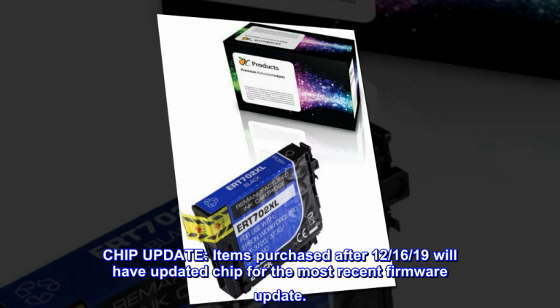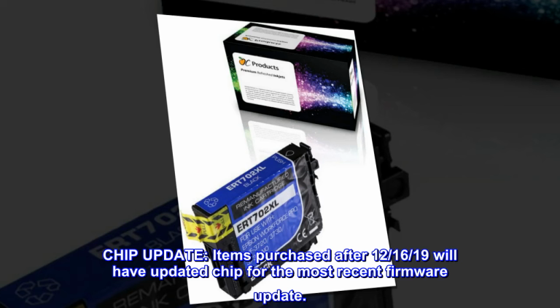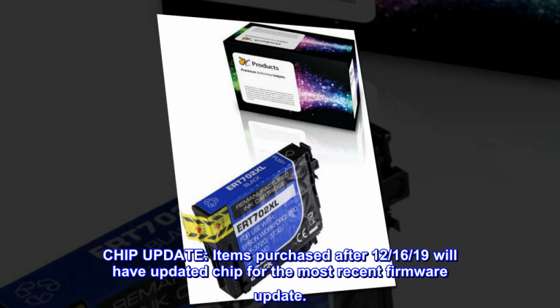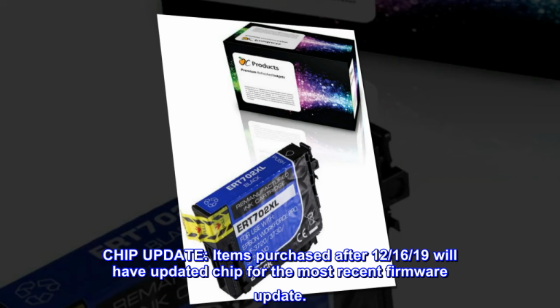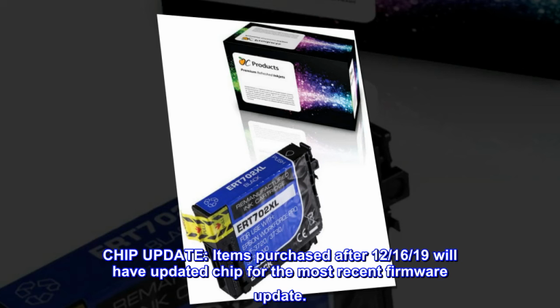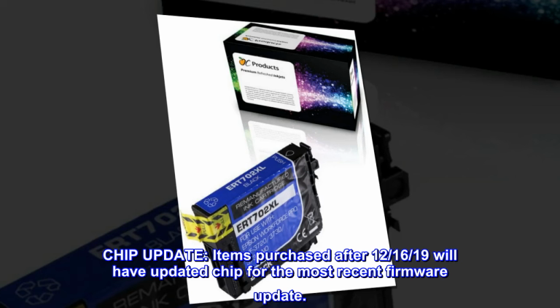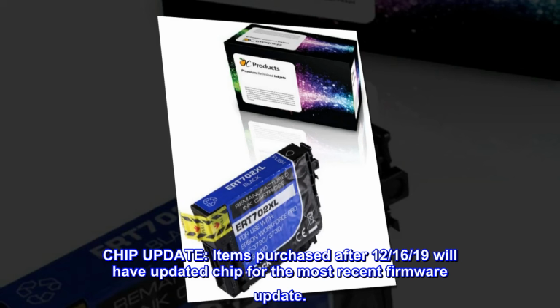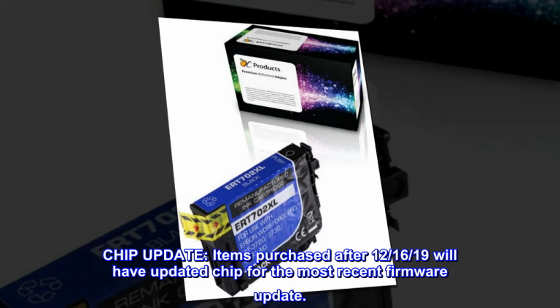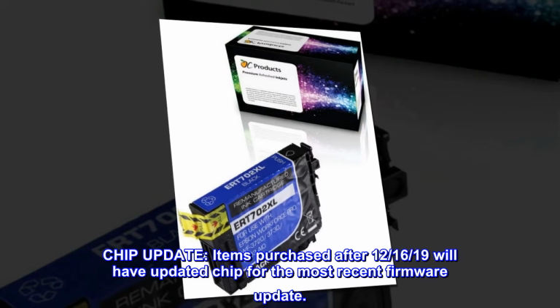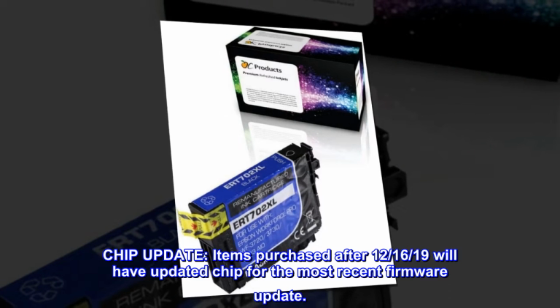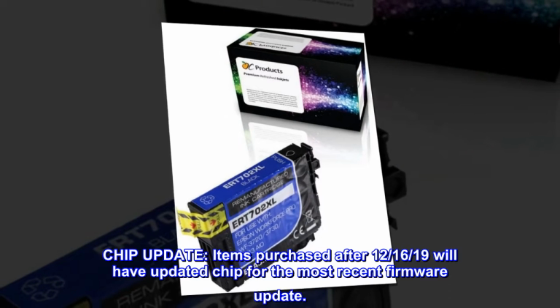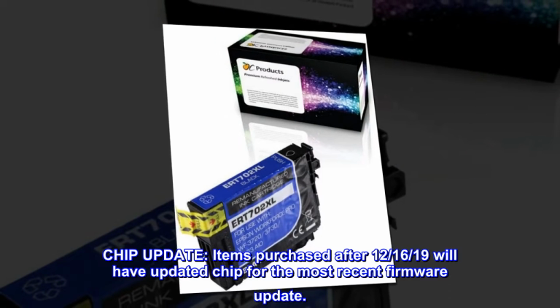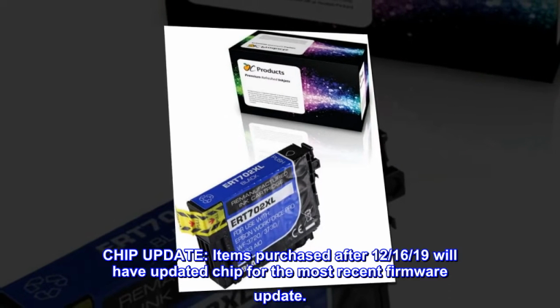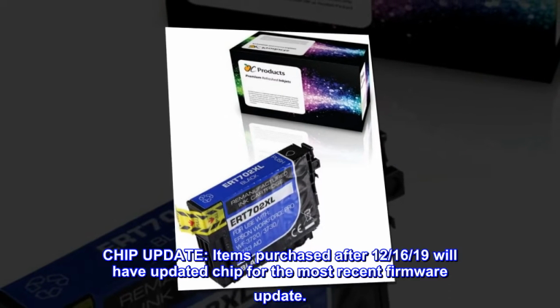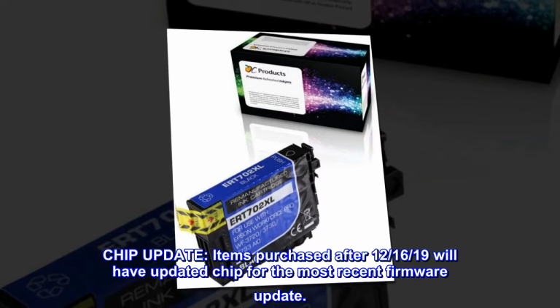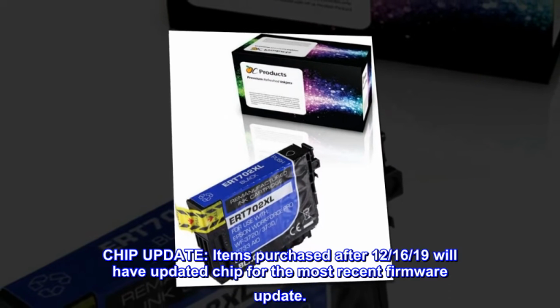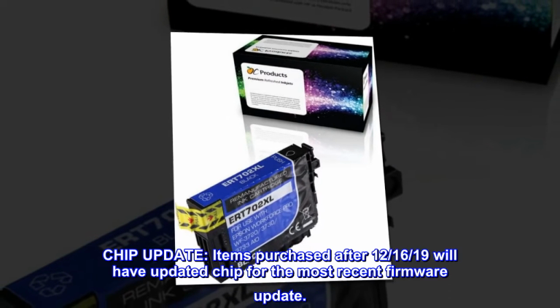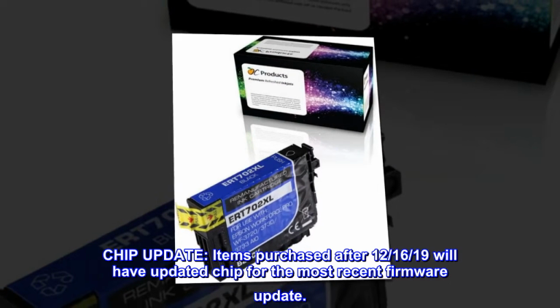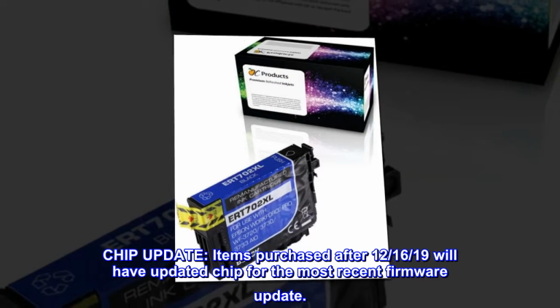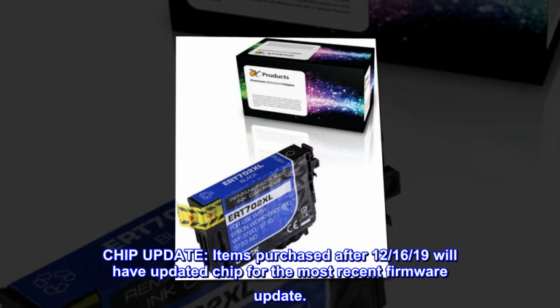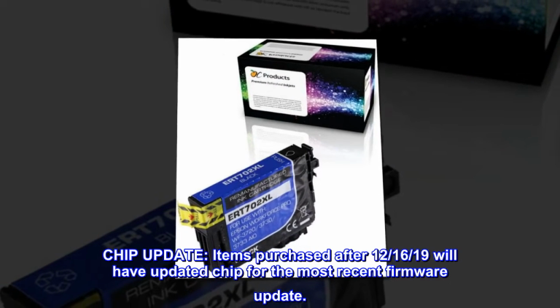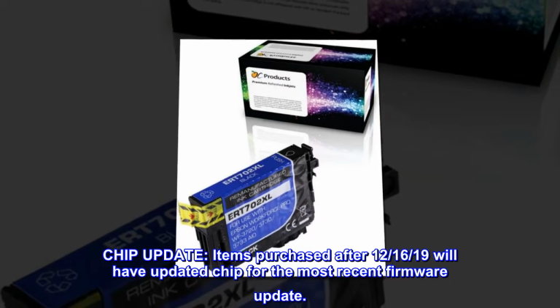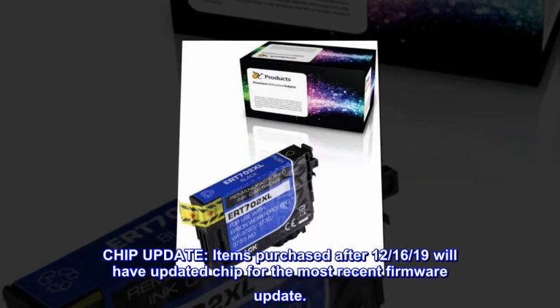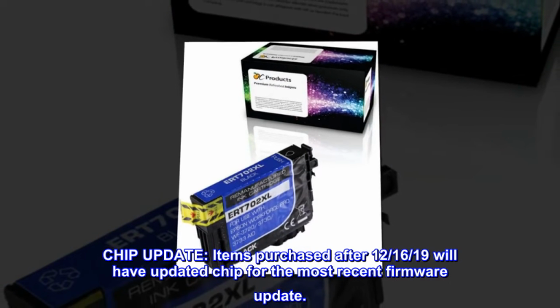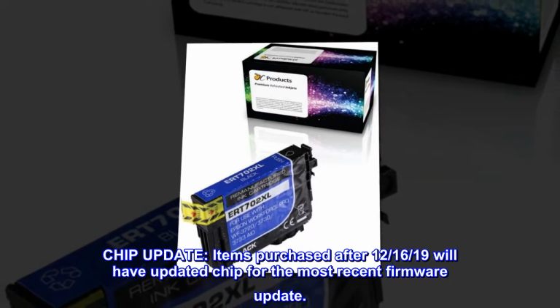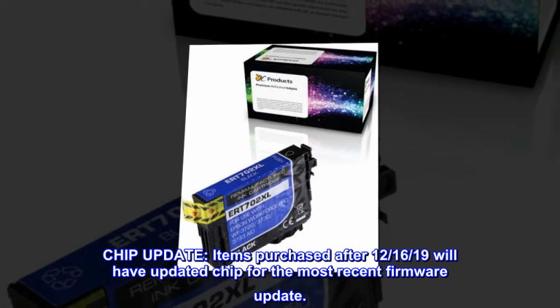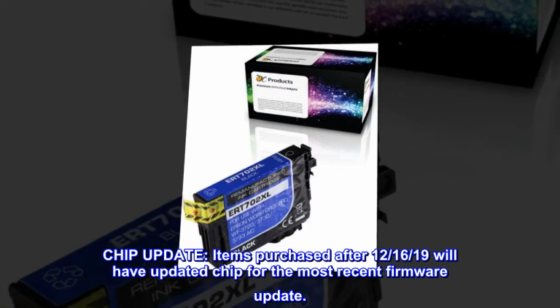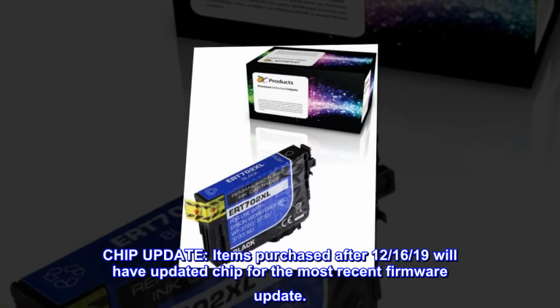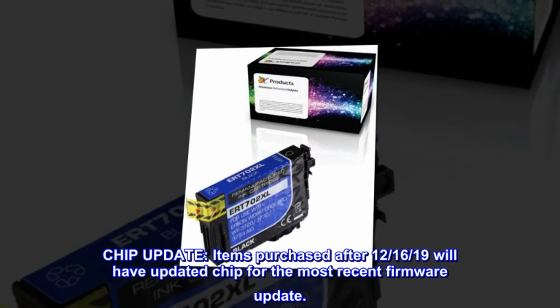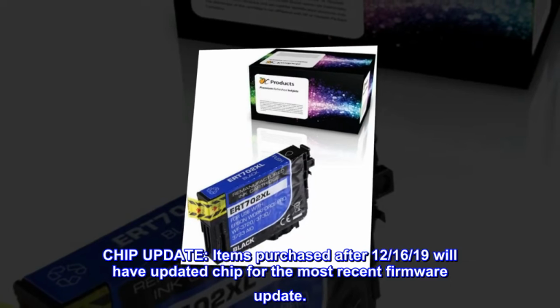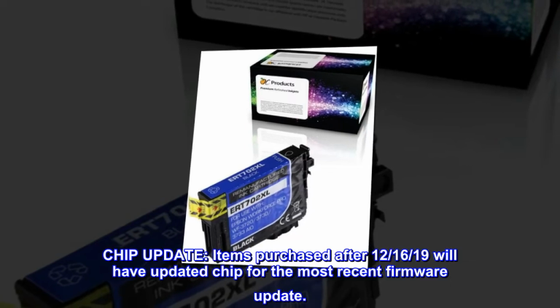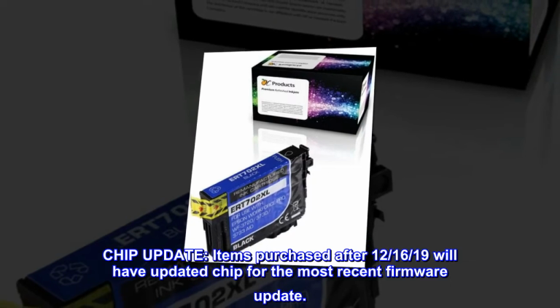Chip Update – Items purchased after December 16, 2019 will have an updated chip for the most recent firmware update.